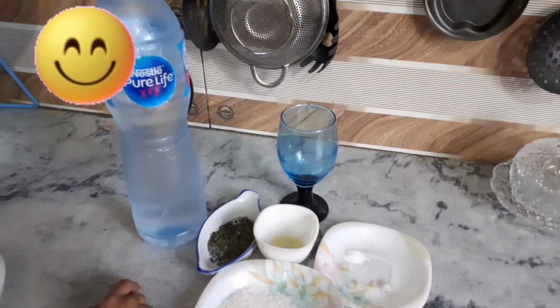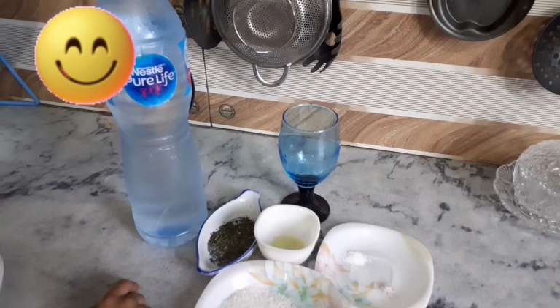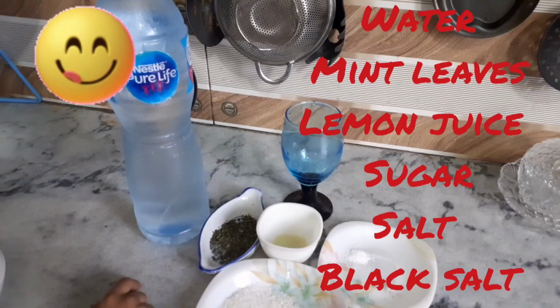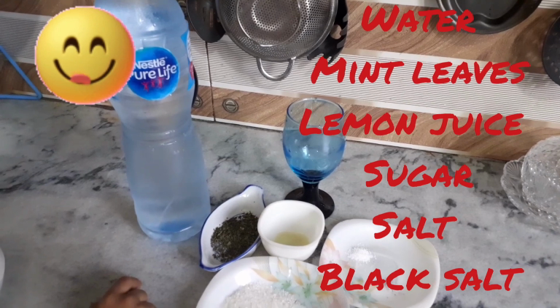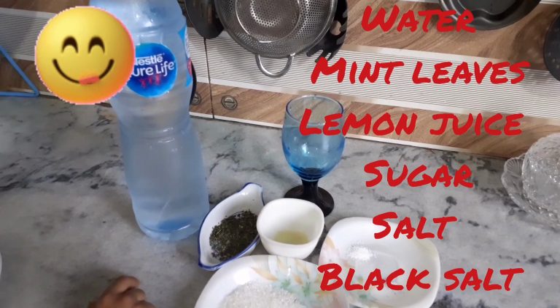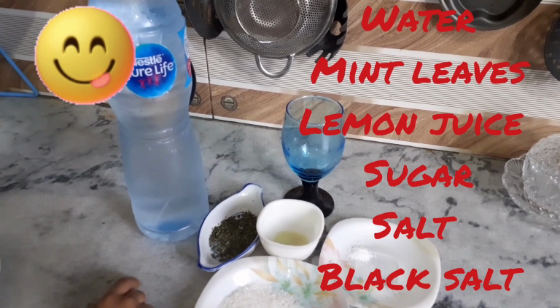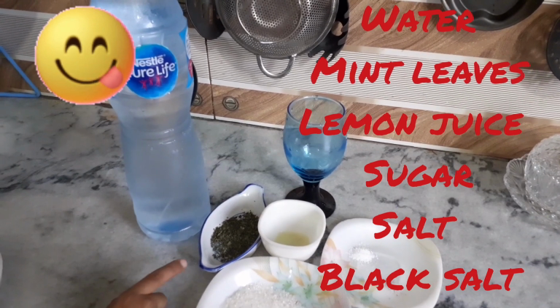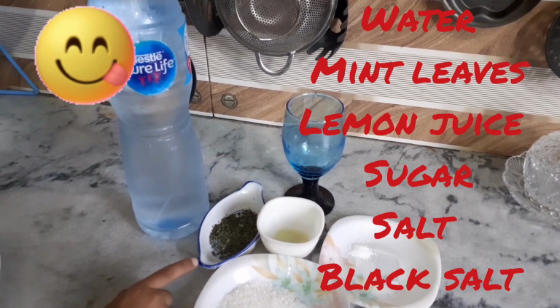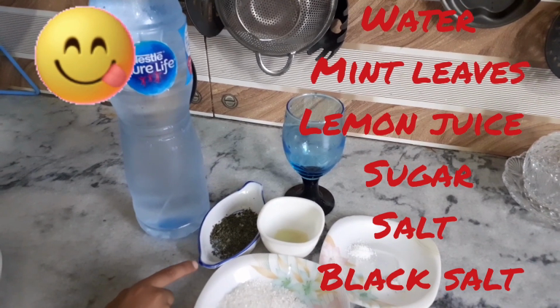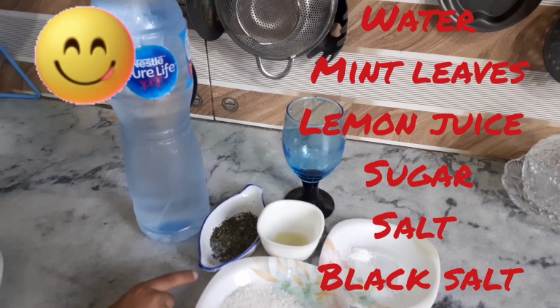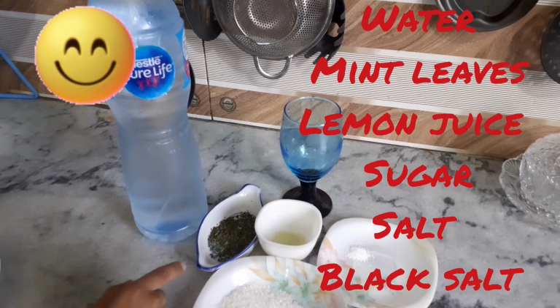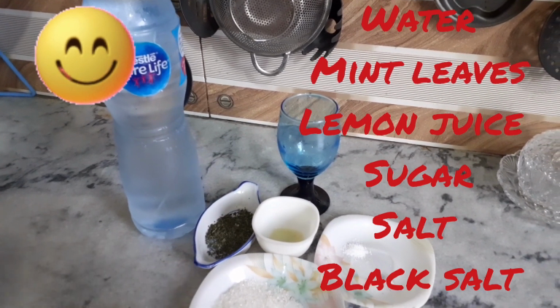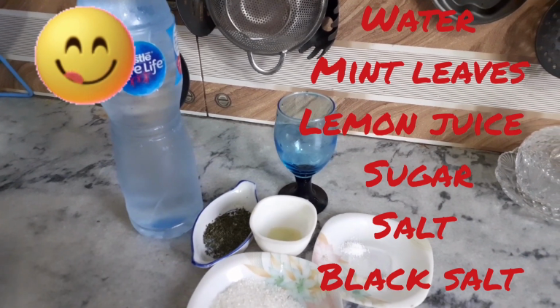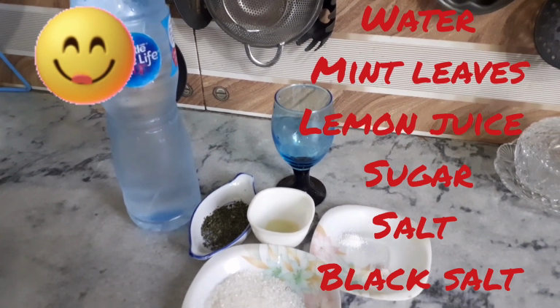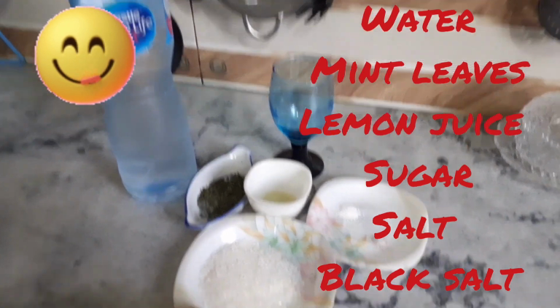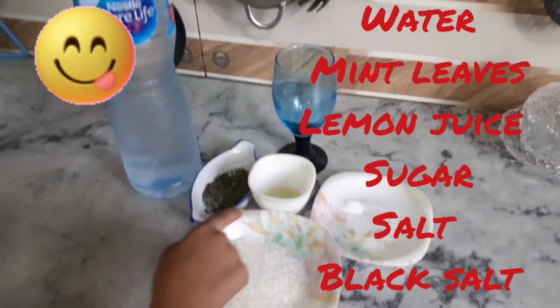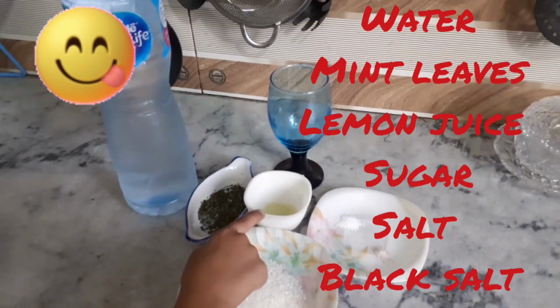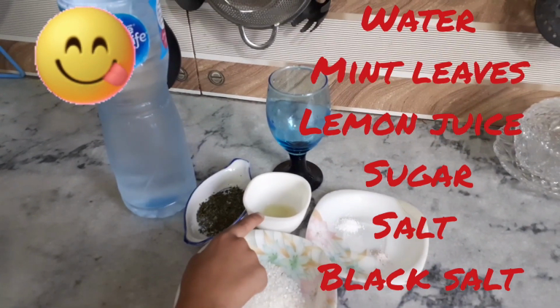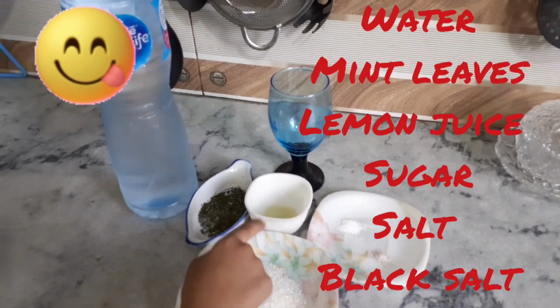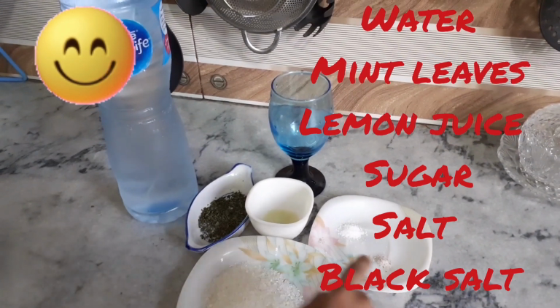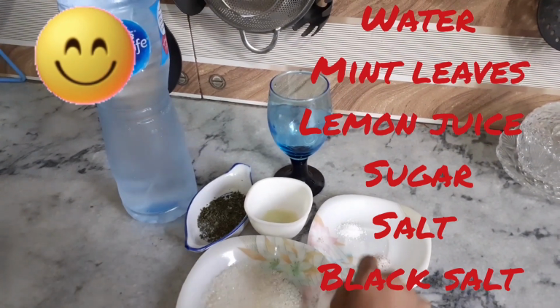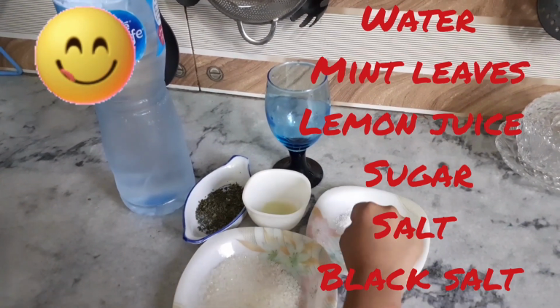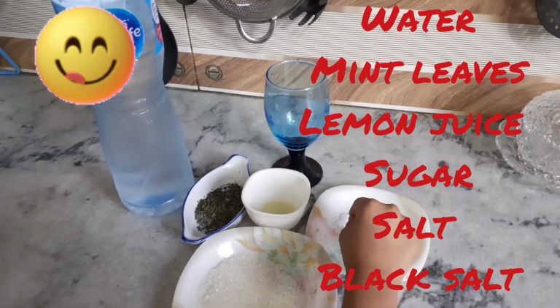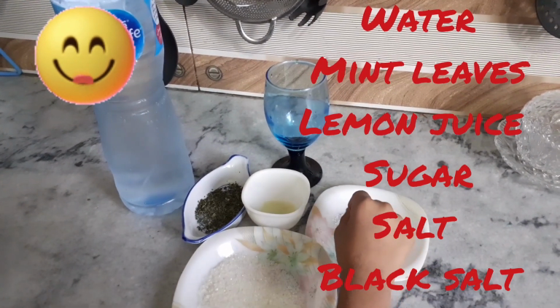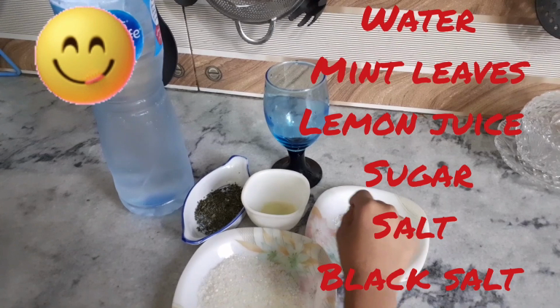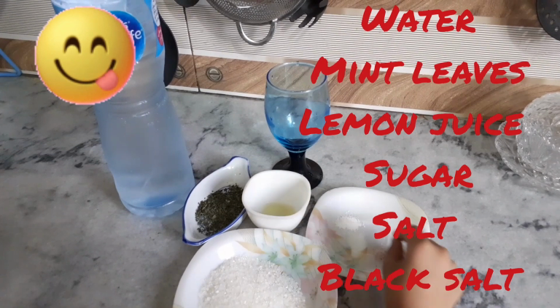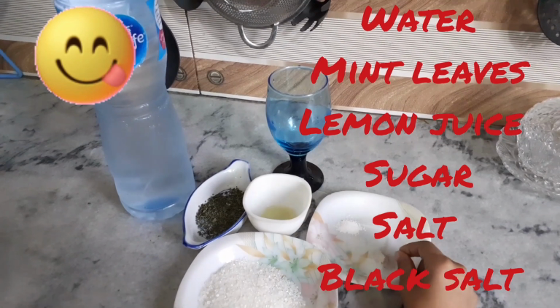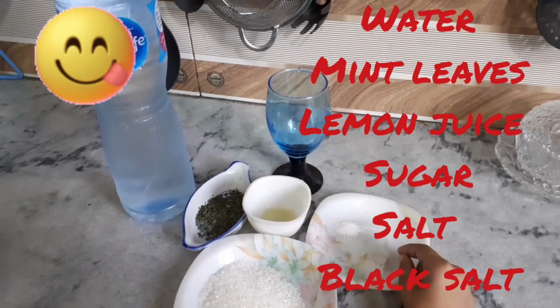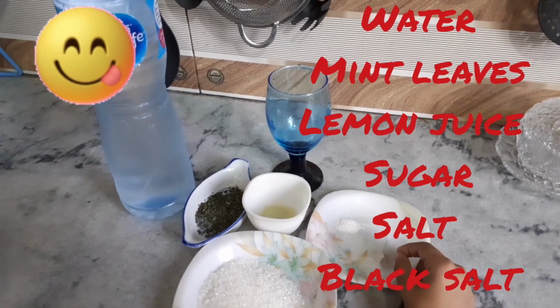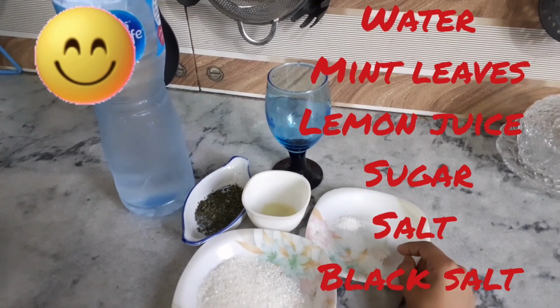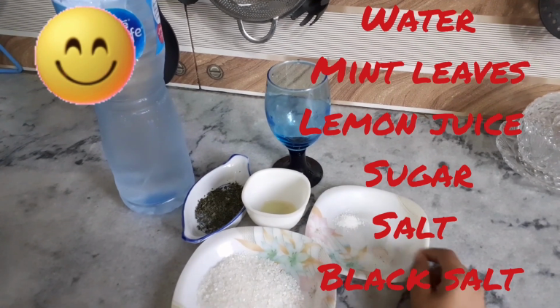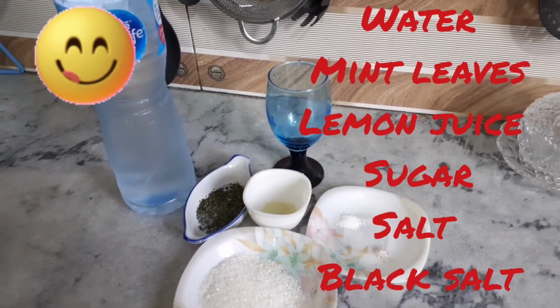We need water, mint leaves, sugar, lemon juice, a pinch of salt, and a pinch of black salt.